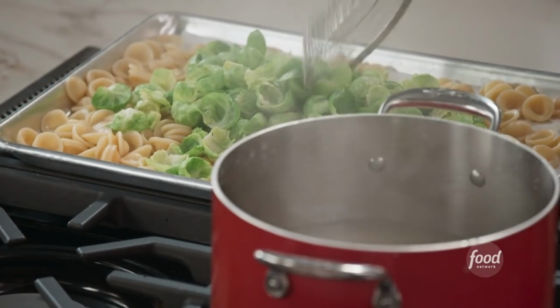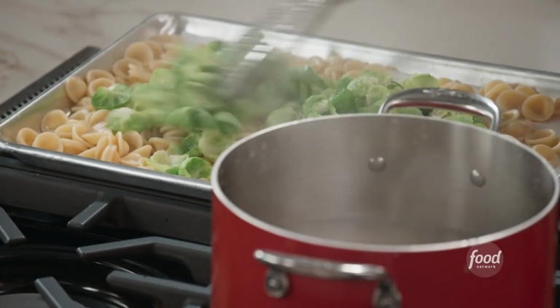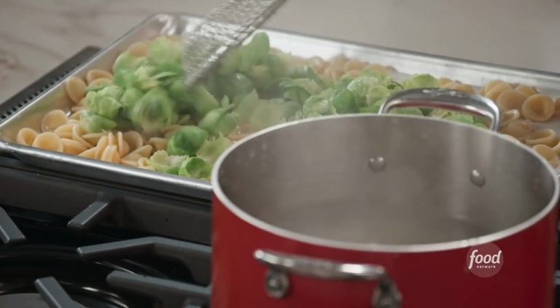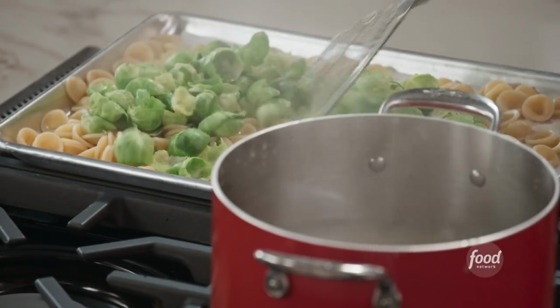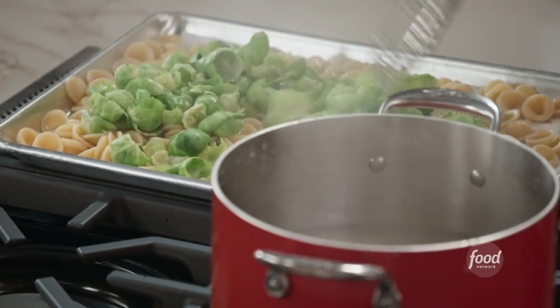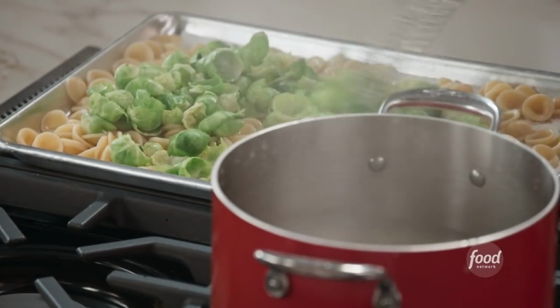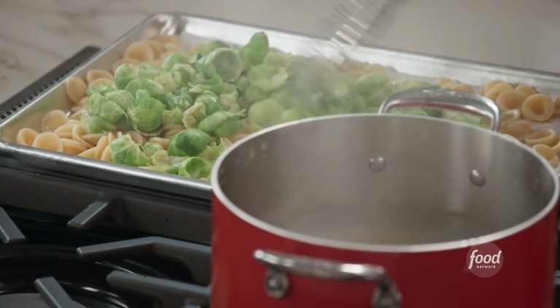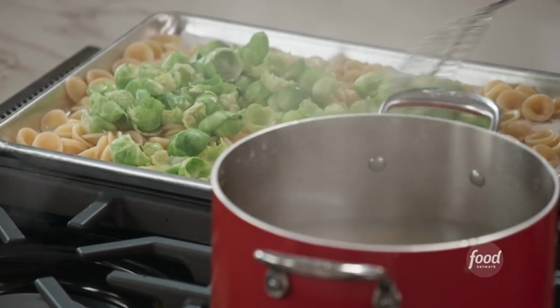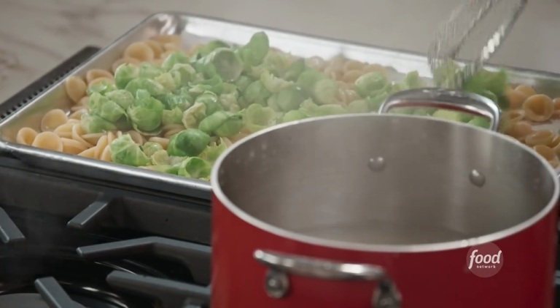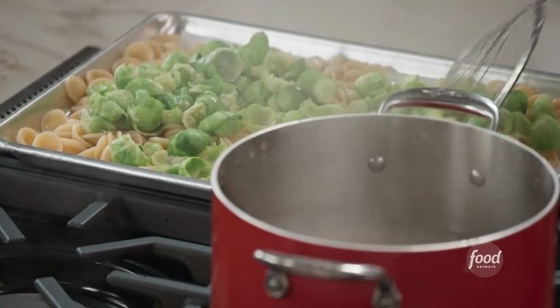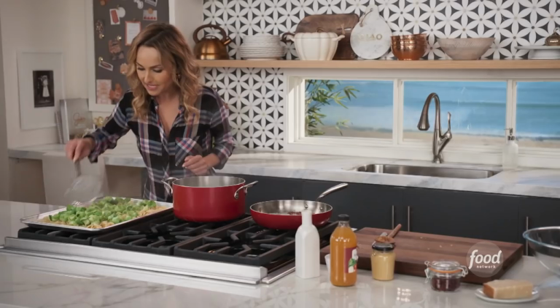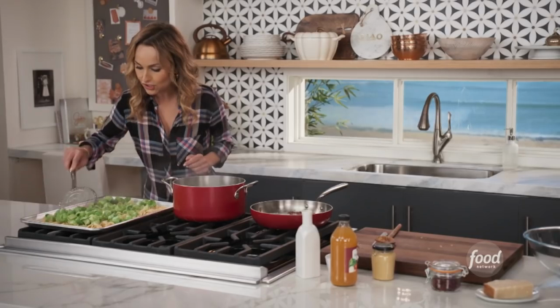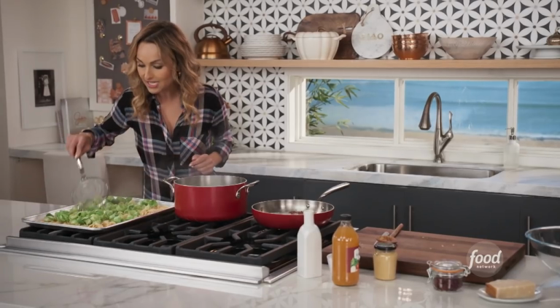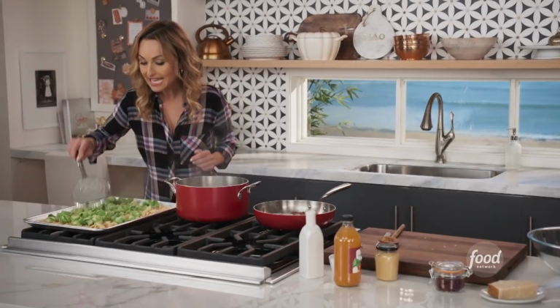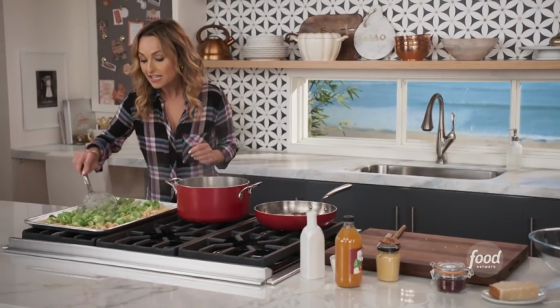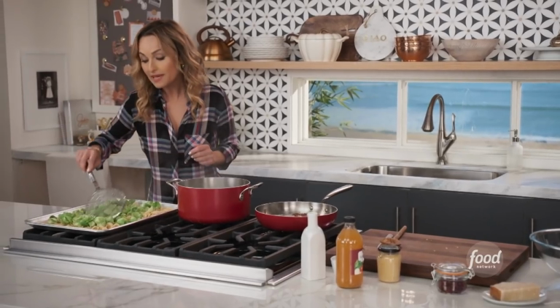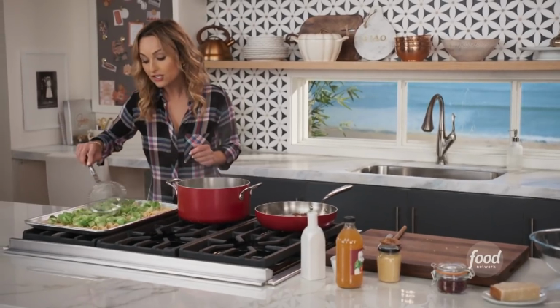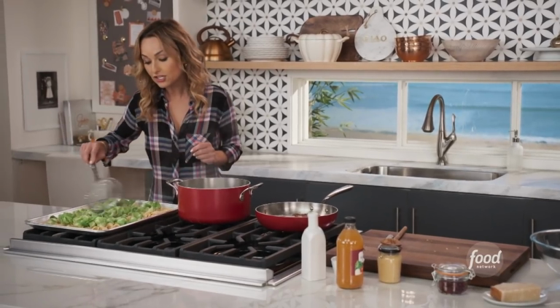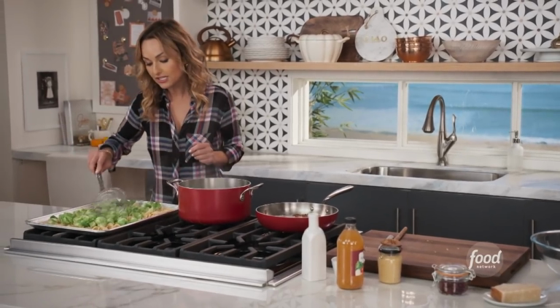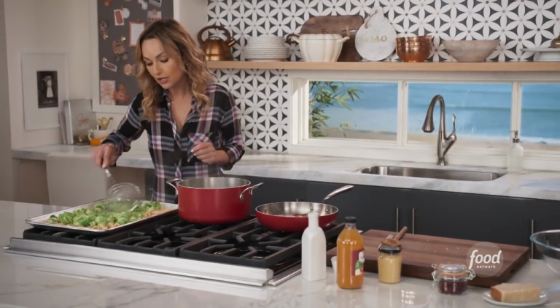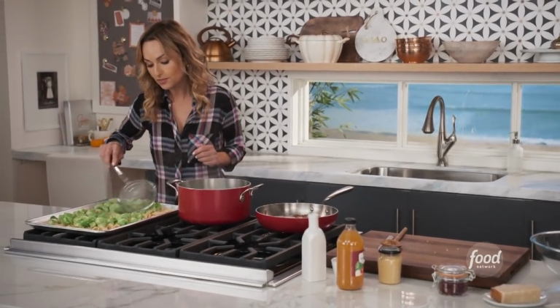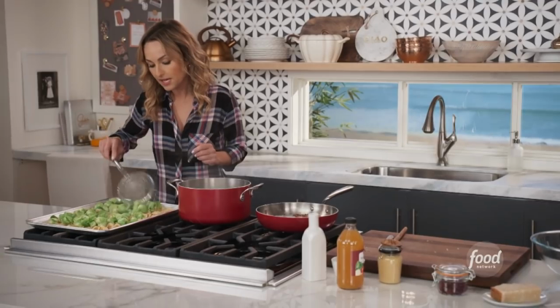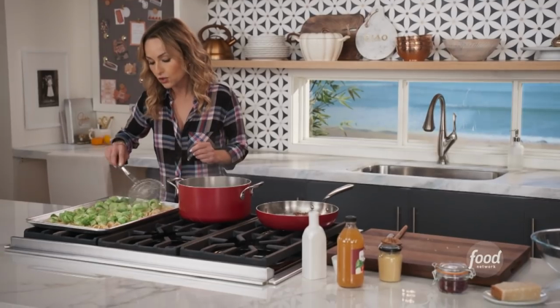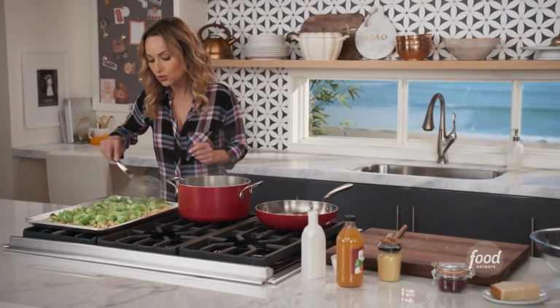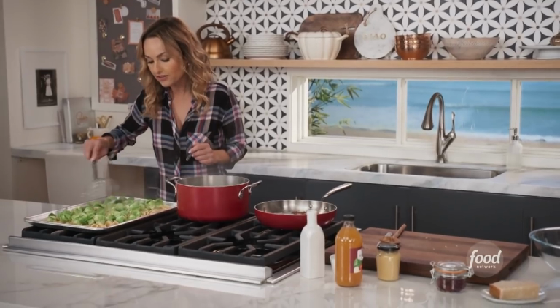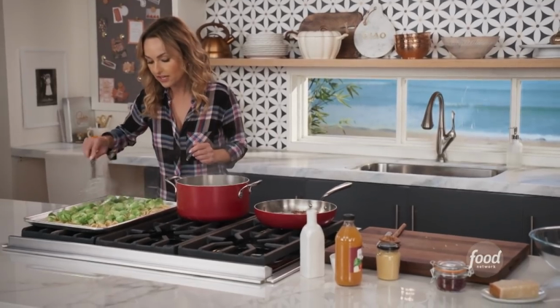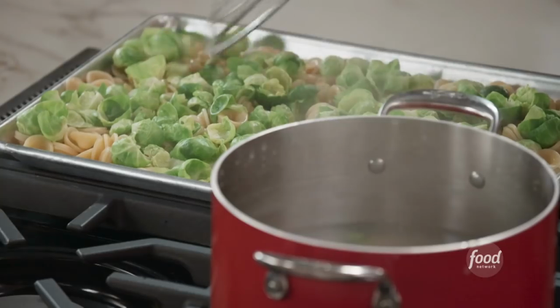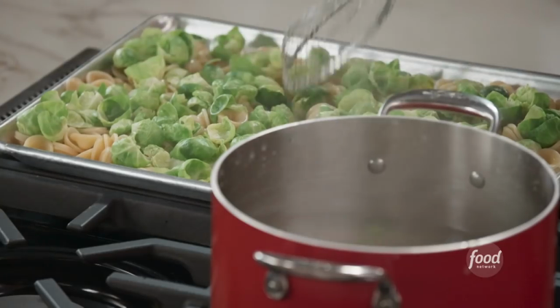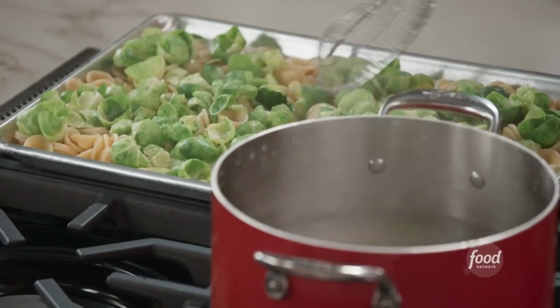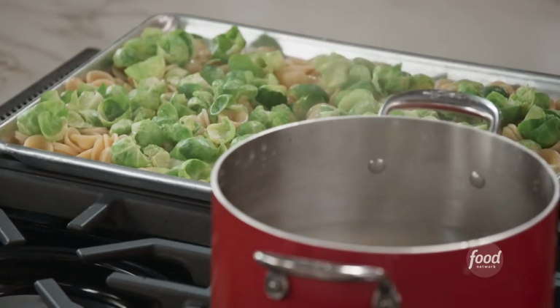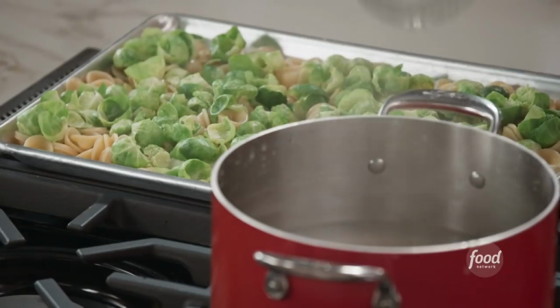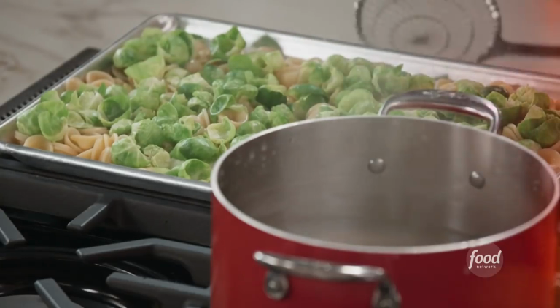See how pretty that is? Spread them out on the baking sheet - the baking sheet just helps cool everything off a lot faster.